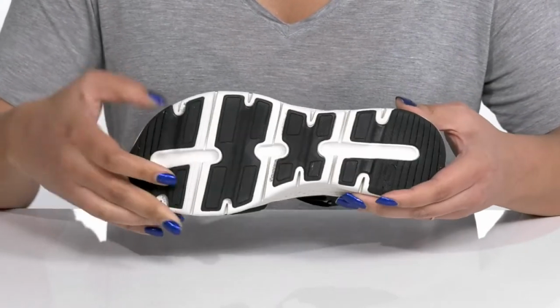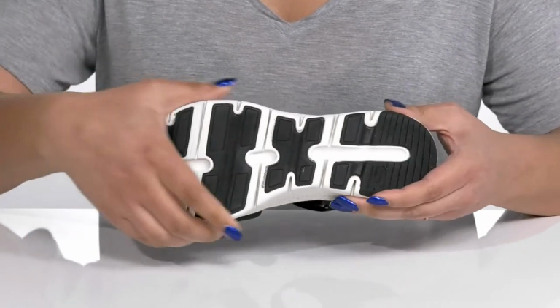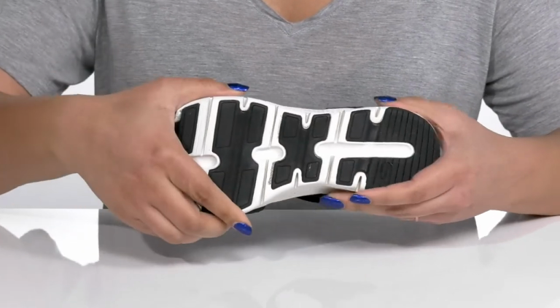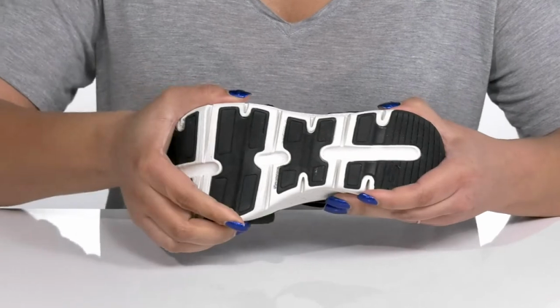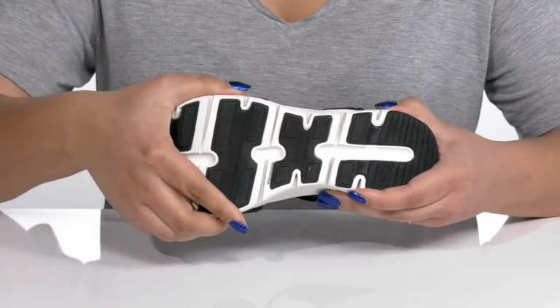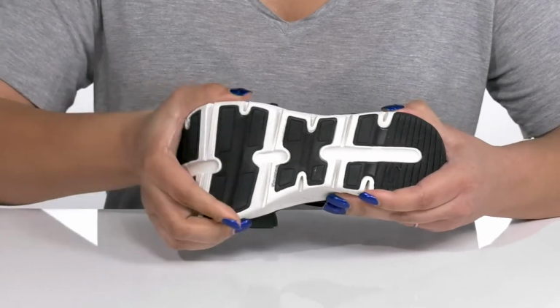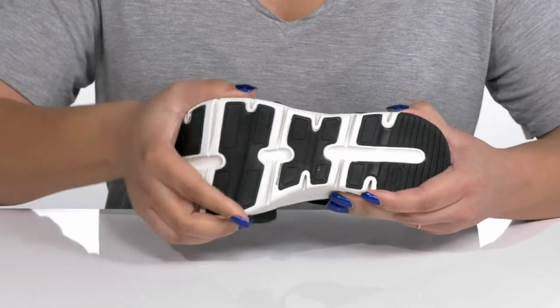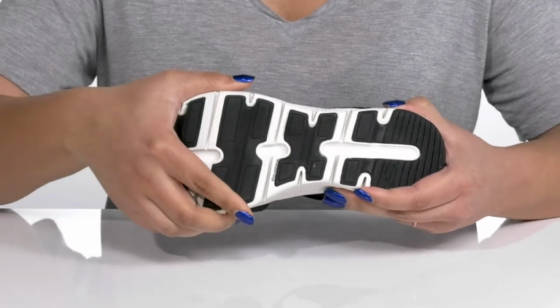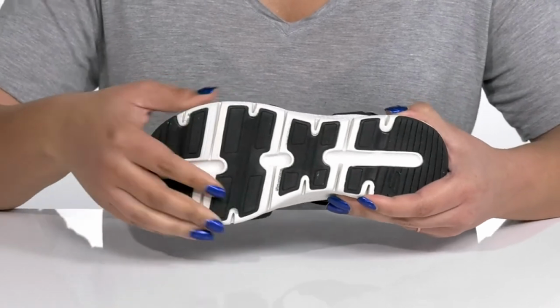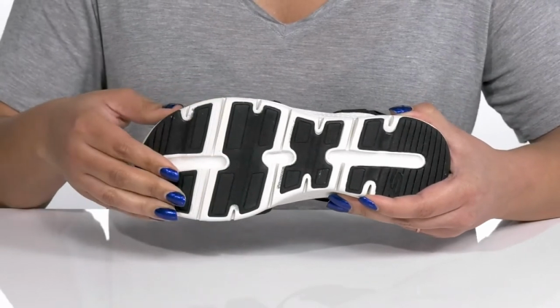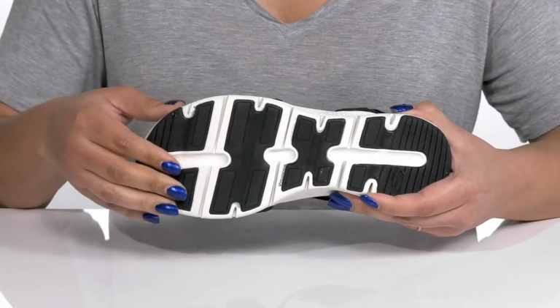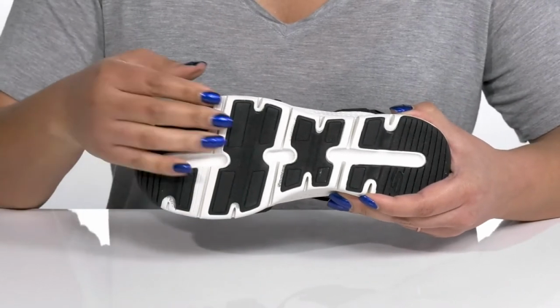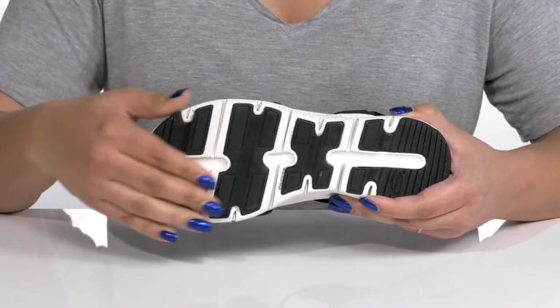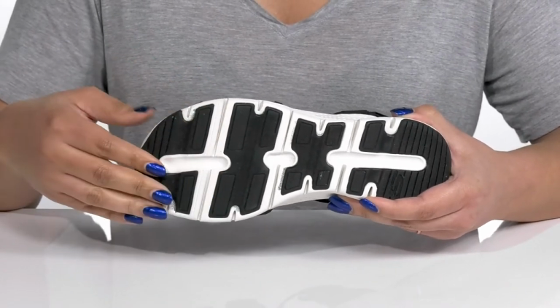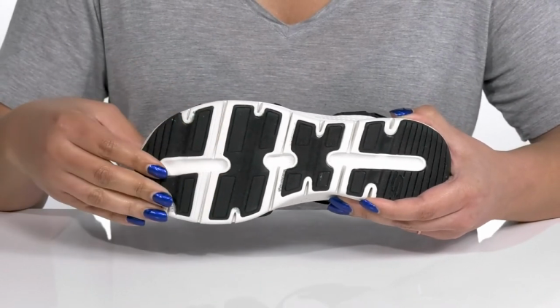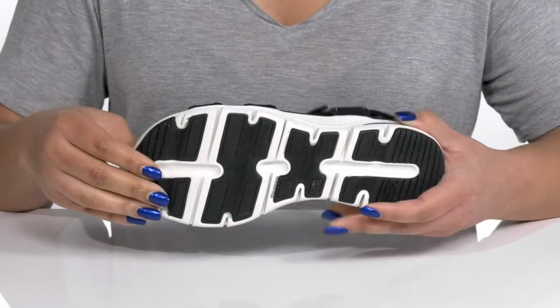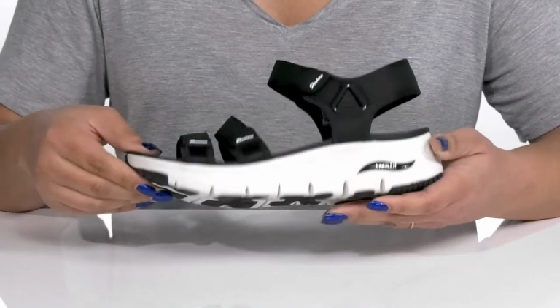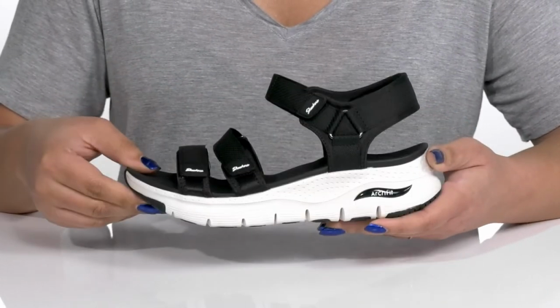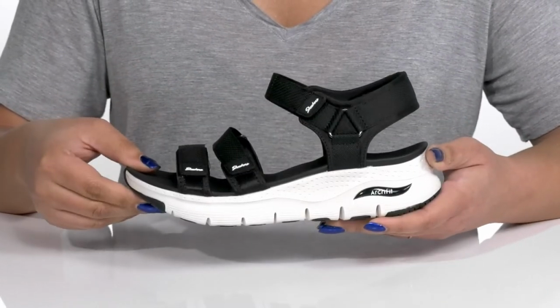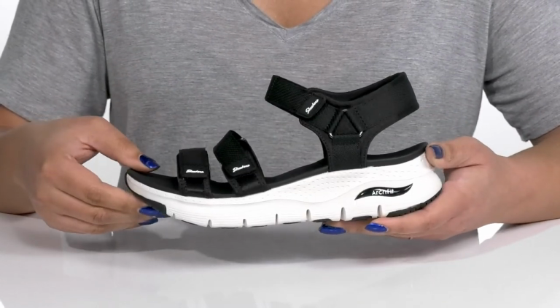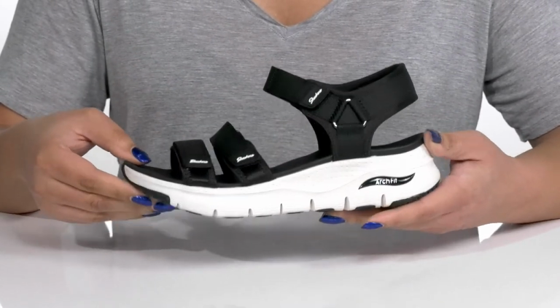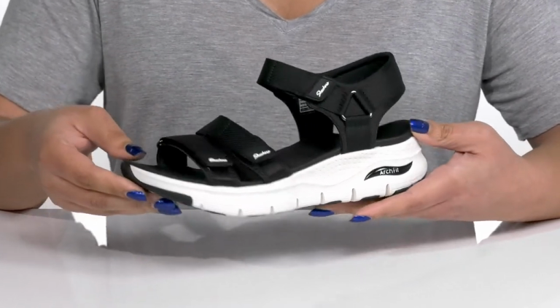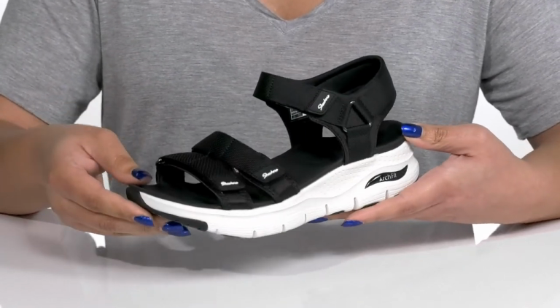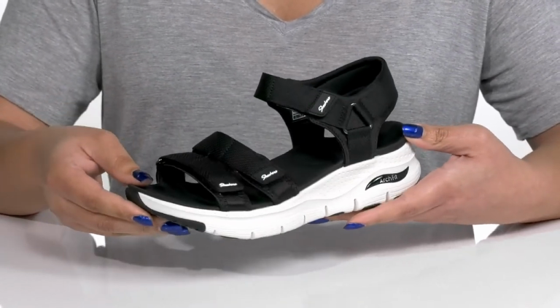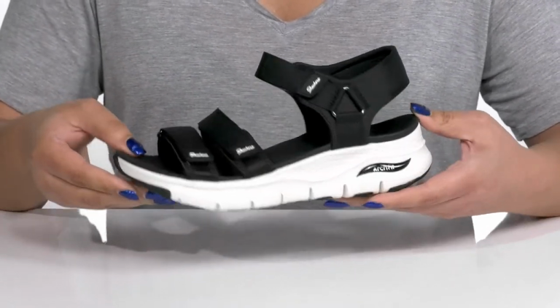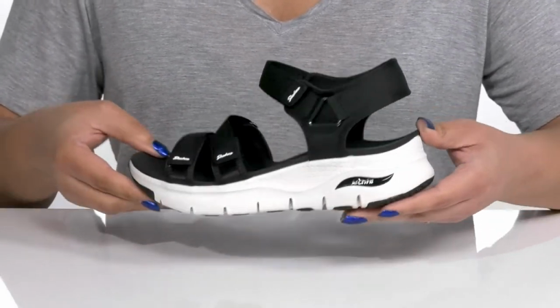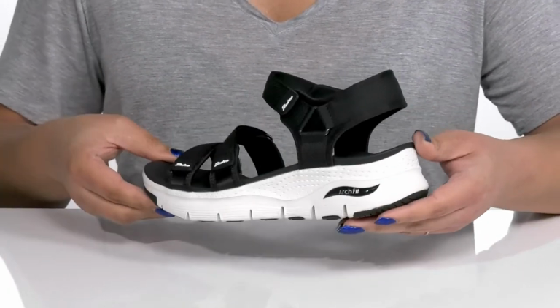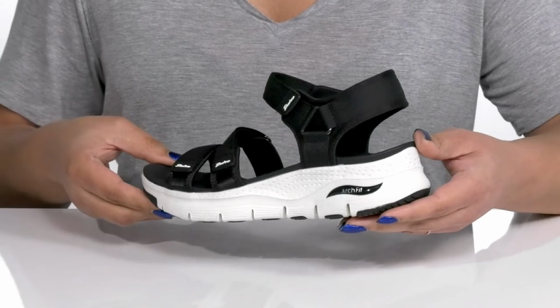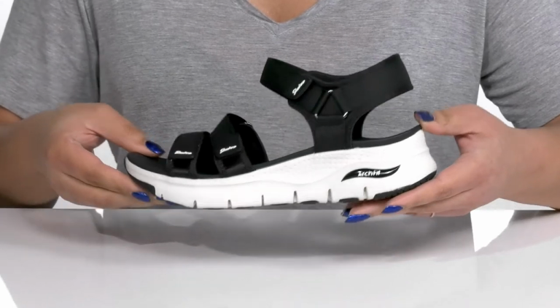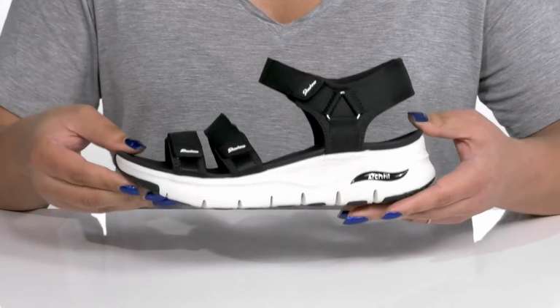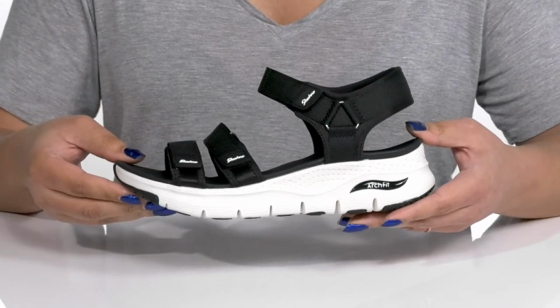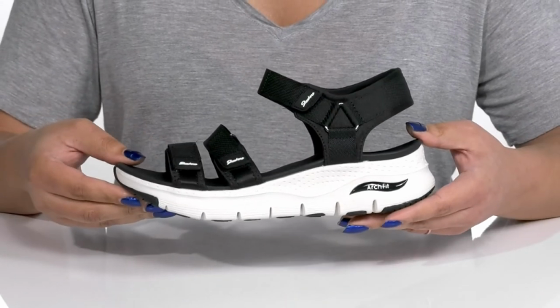It's all on top of a durable and flexible synthetic outsole that is textured for traction. Wear these with a cute pair of cargo shorts.